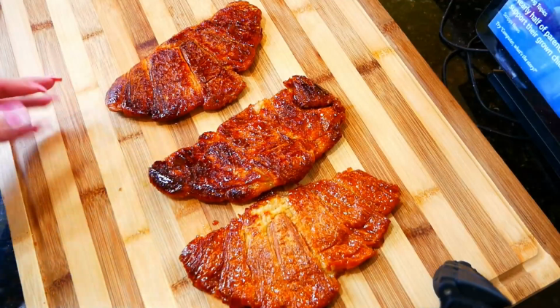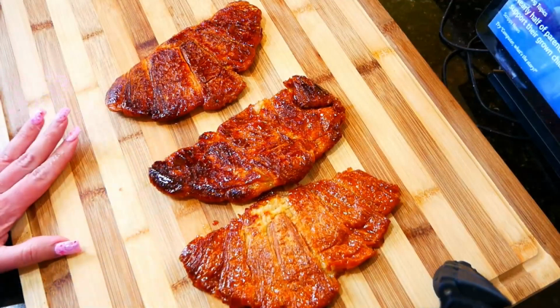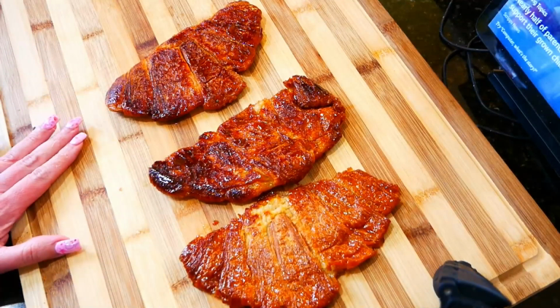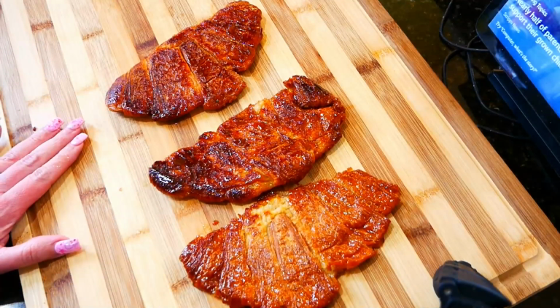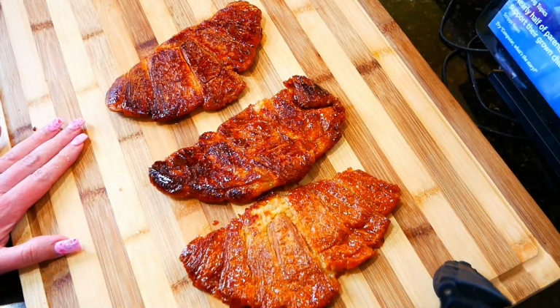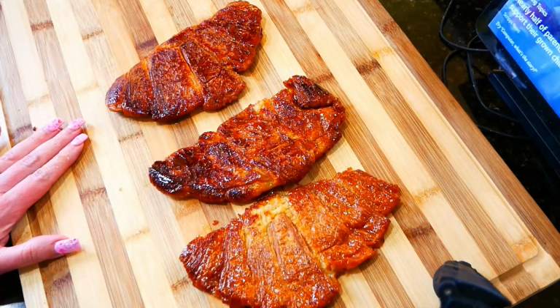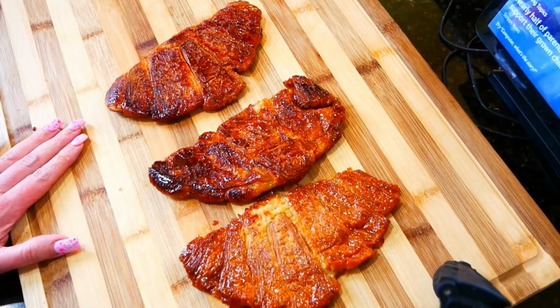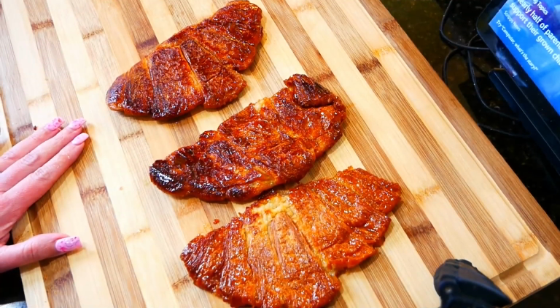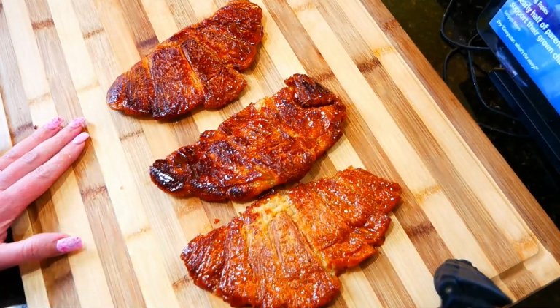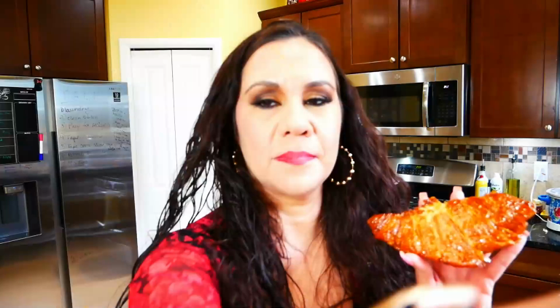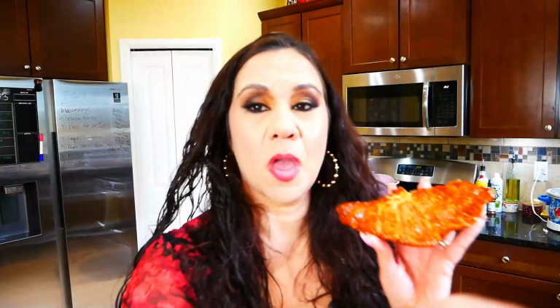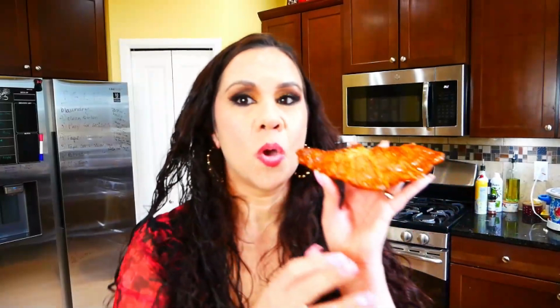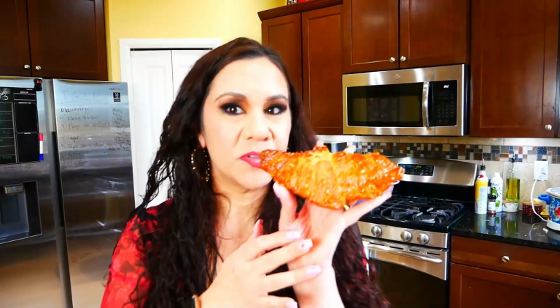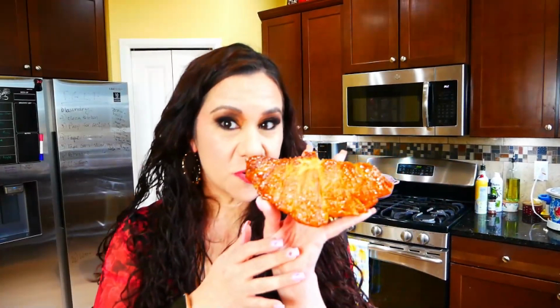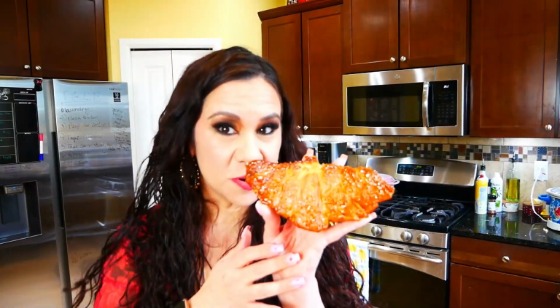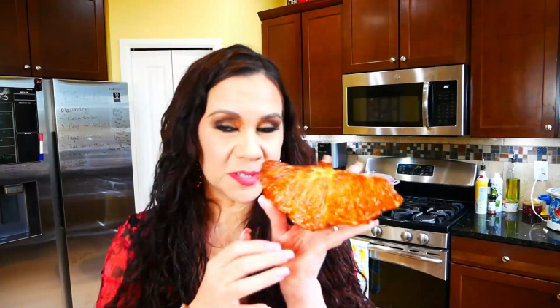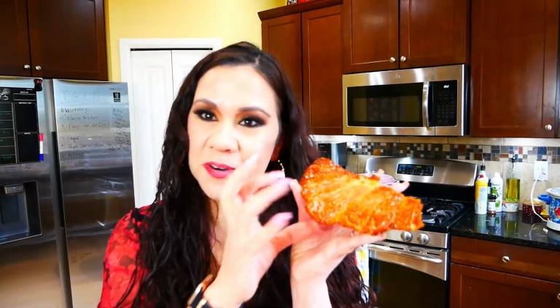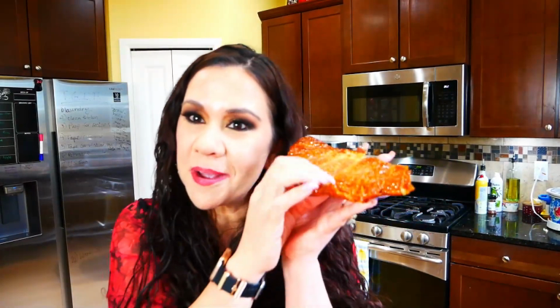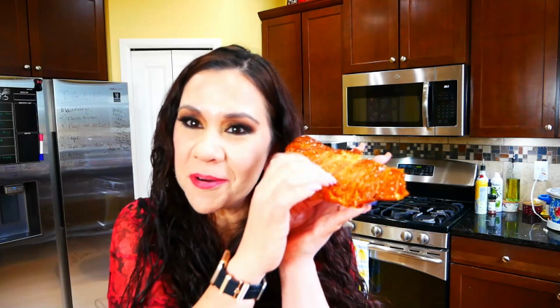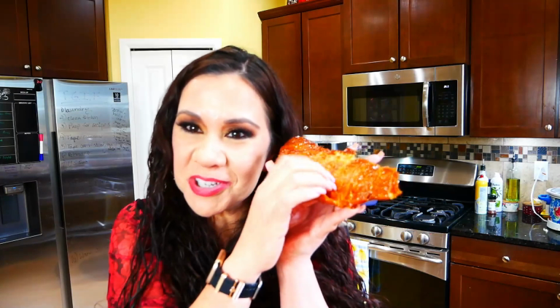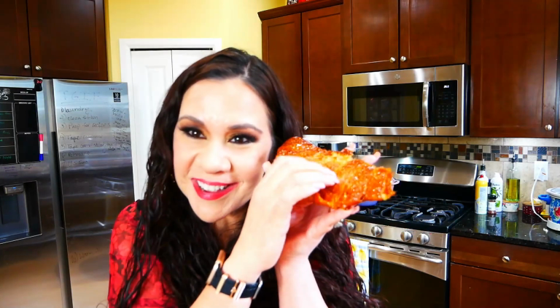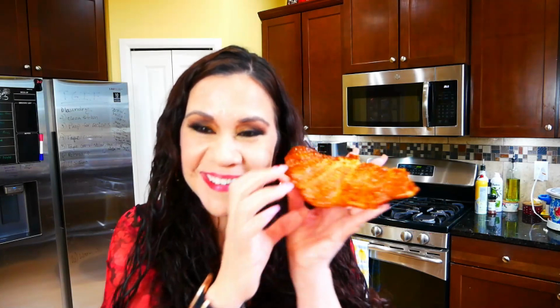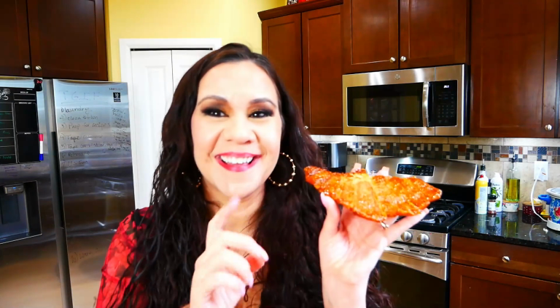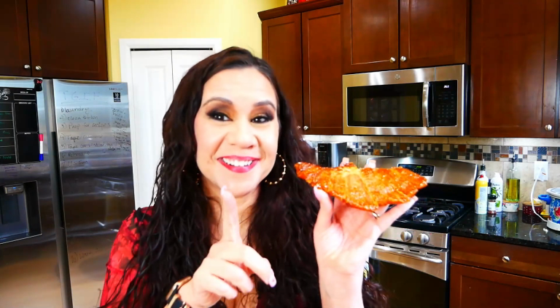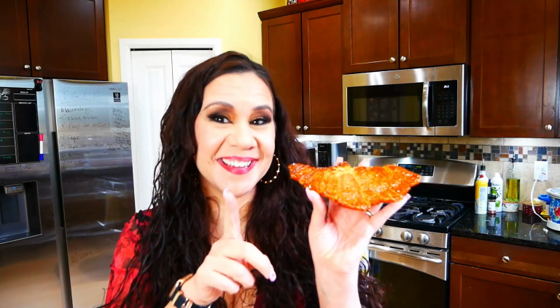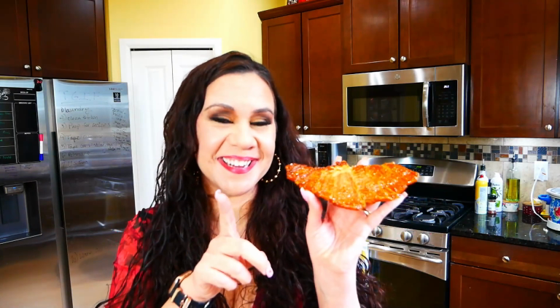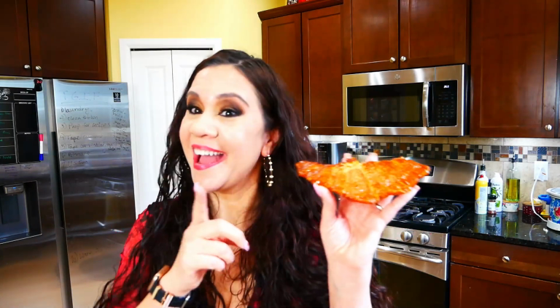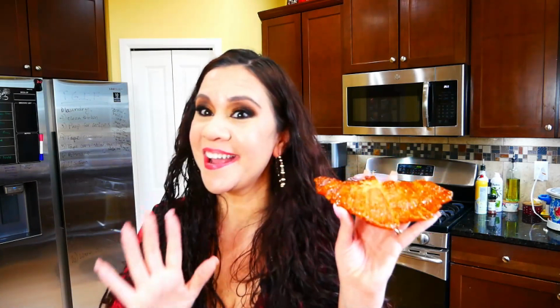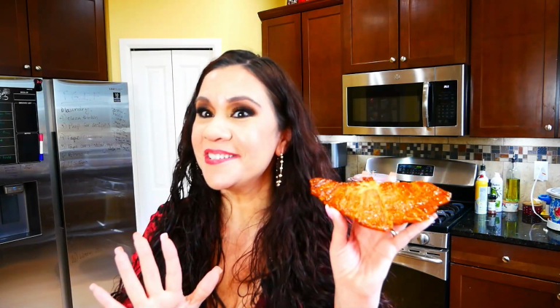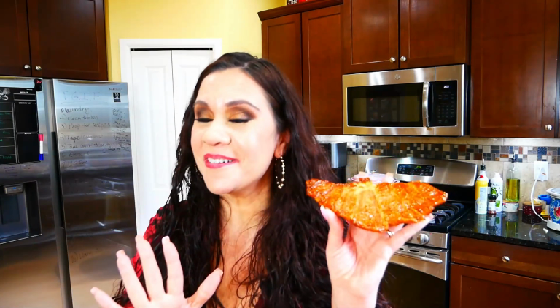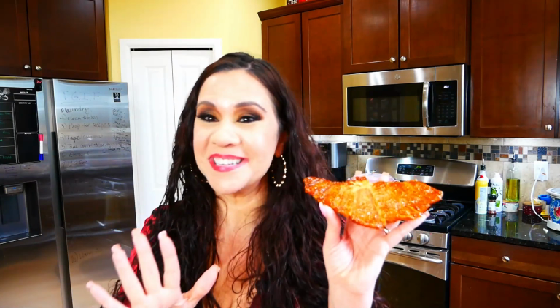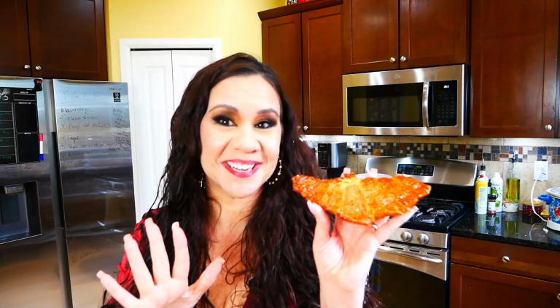Now we're gonna let them cool. When they're cold they're gonna become crunchy and candied, and now you know it's time to top them.